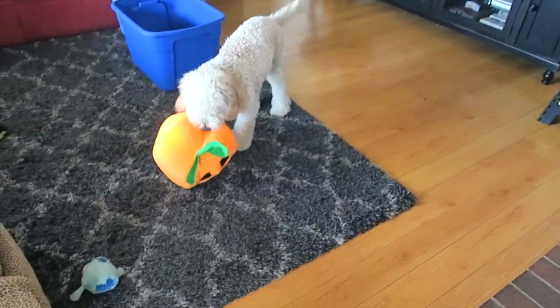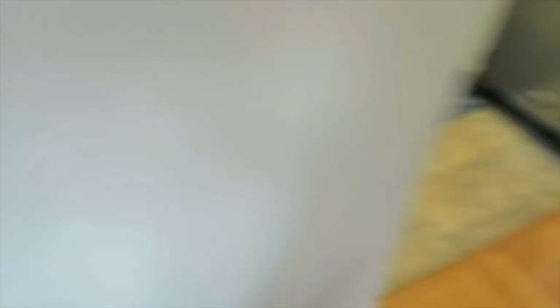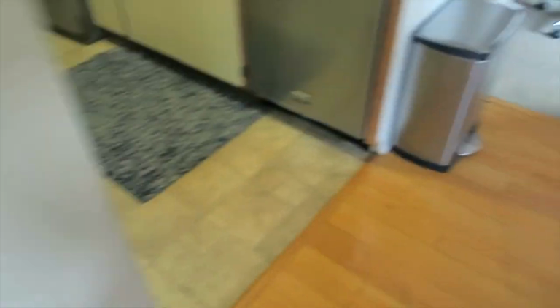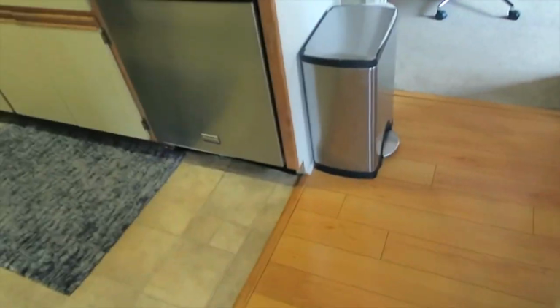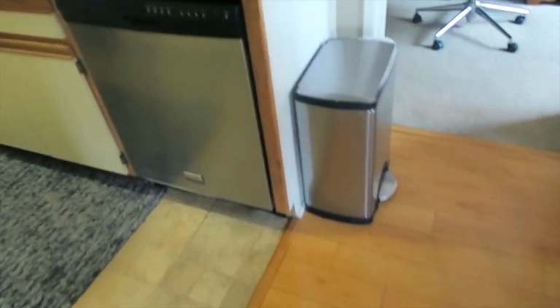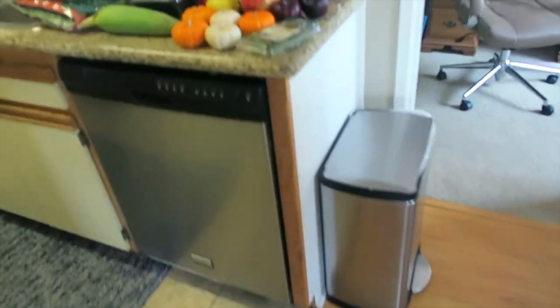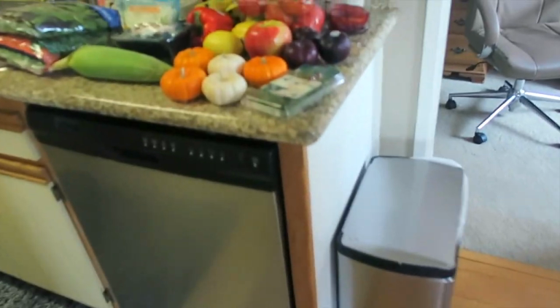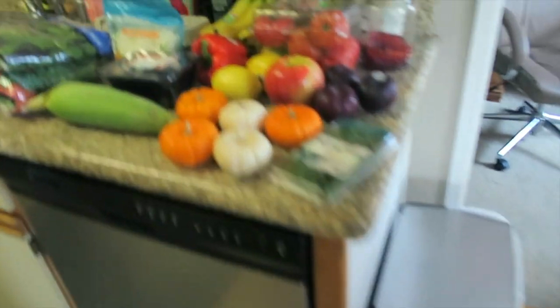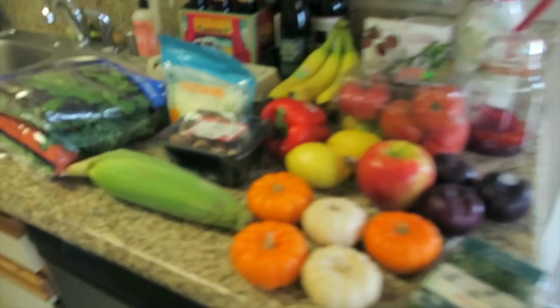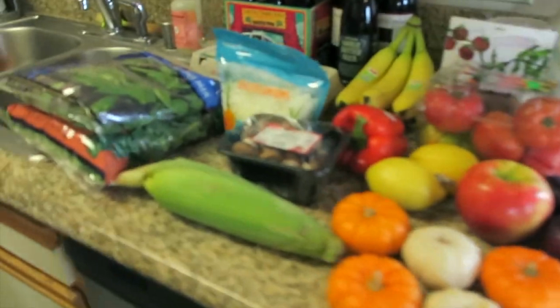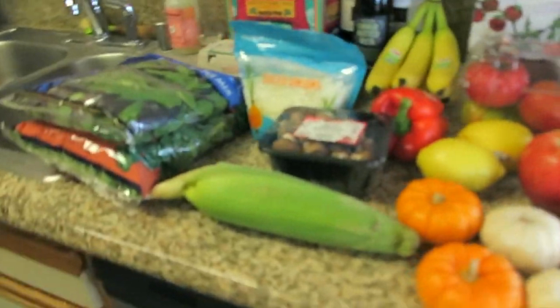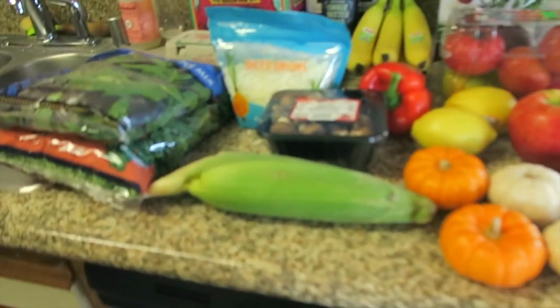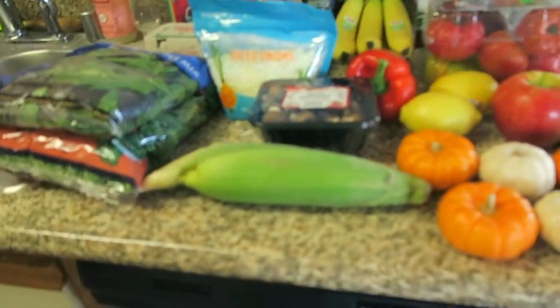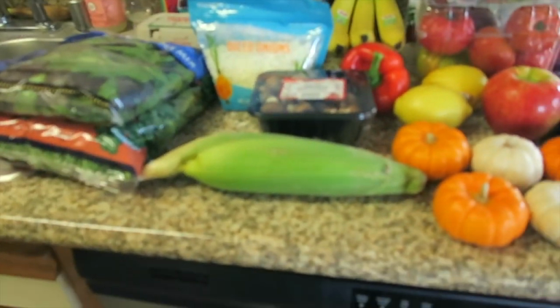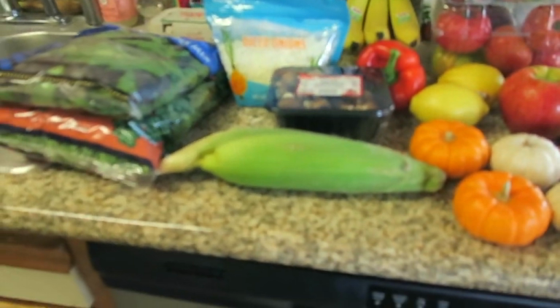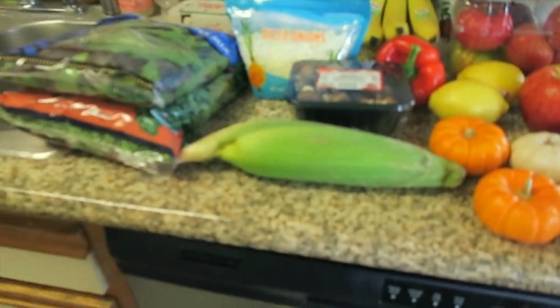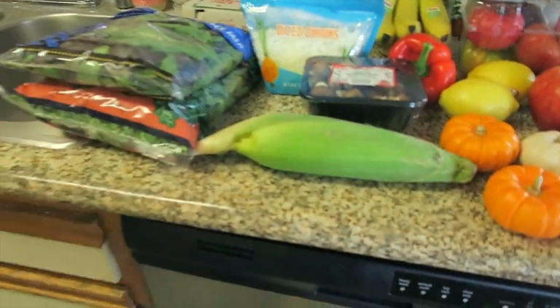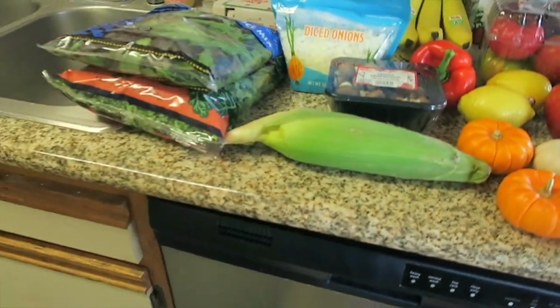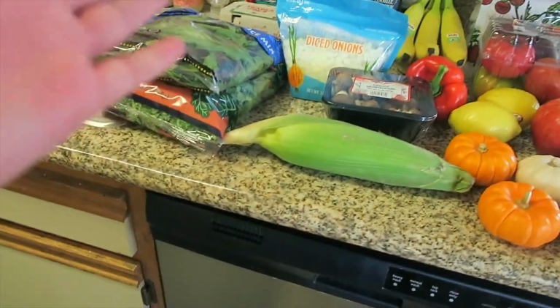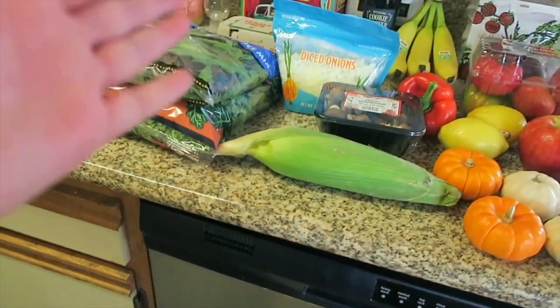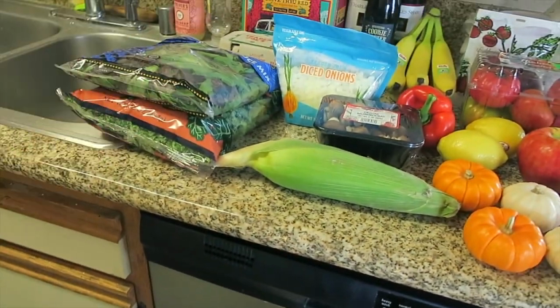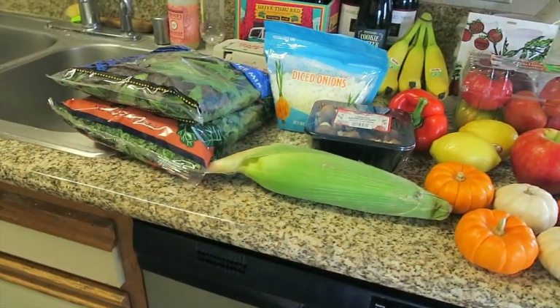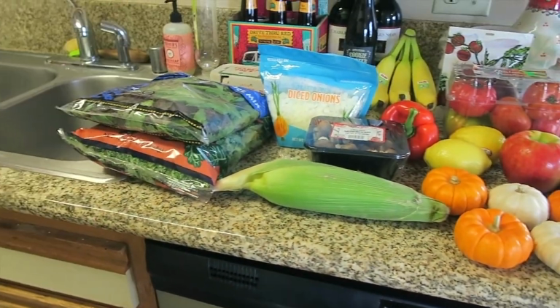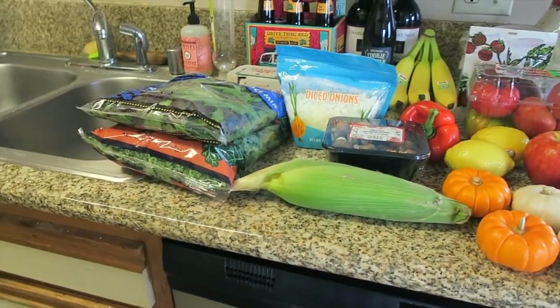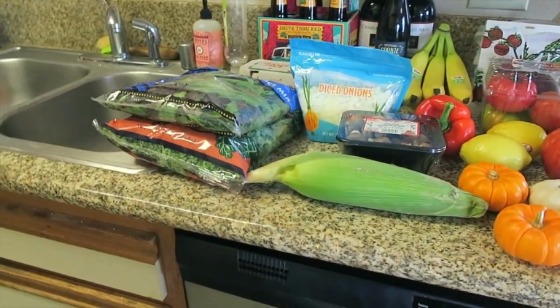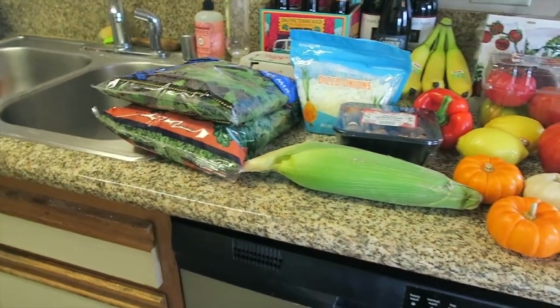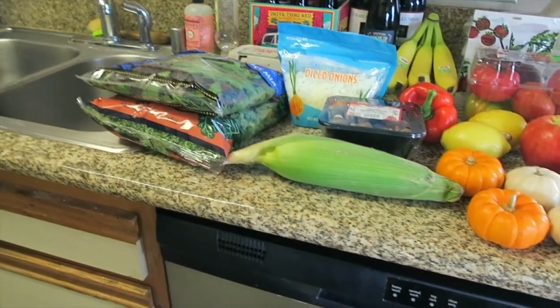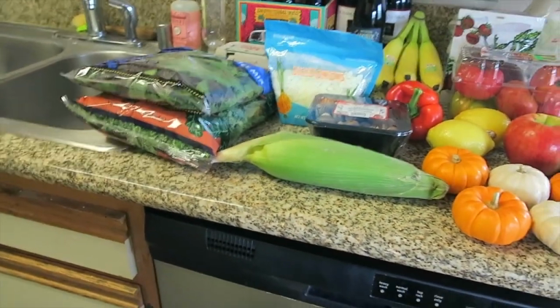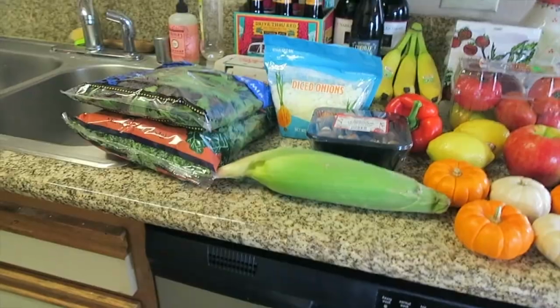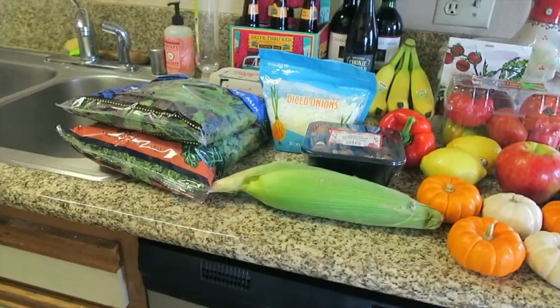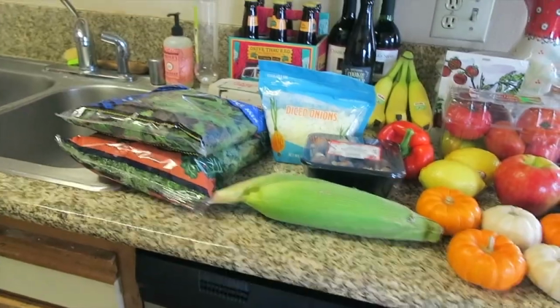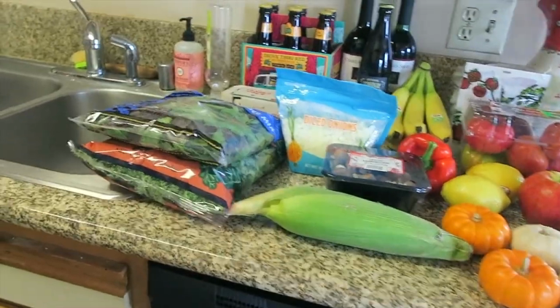Okay guys, we have a small fall Trader Joe's haul and we're doing it in the kitchen because the table is full of Halloween decorations — we're mid-decorating. I thought I'd show you what we got. Again, it's not a big haul. We just went mainly because we needed more salad, but we did get a couple new items.